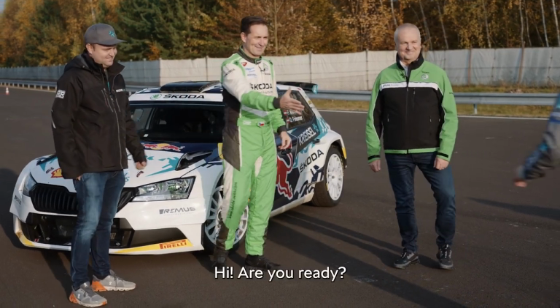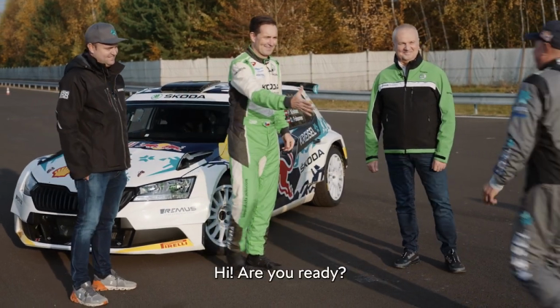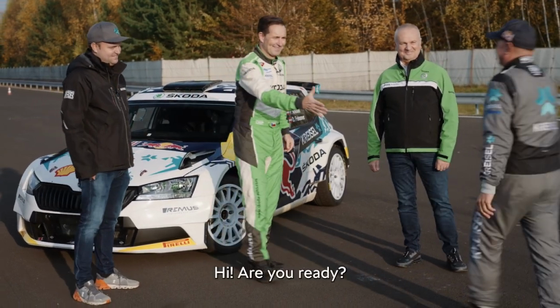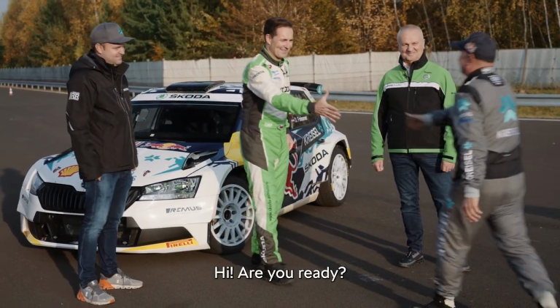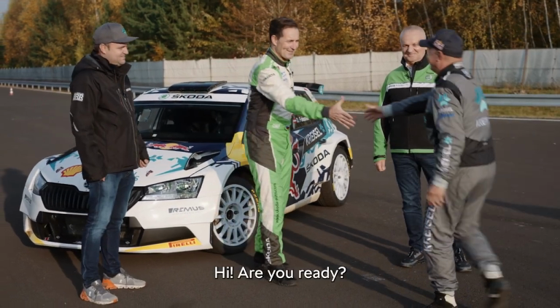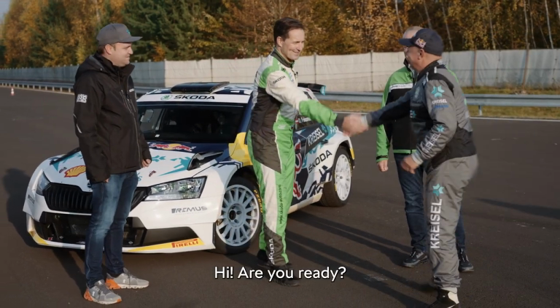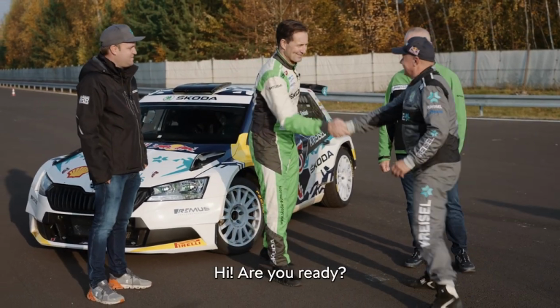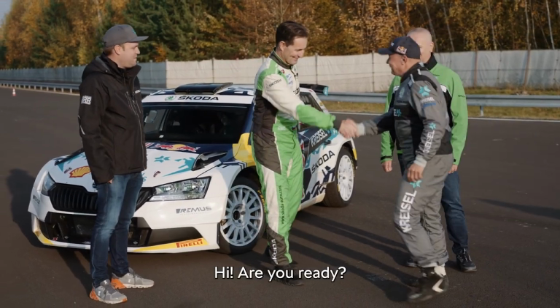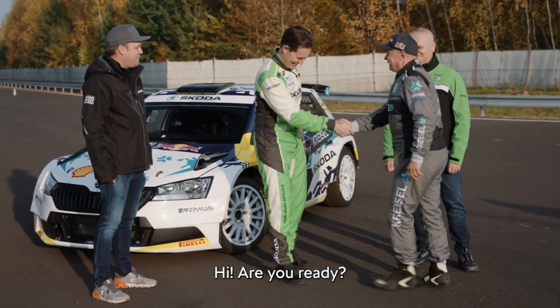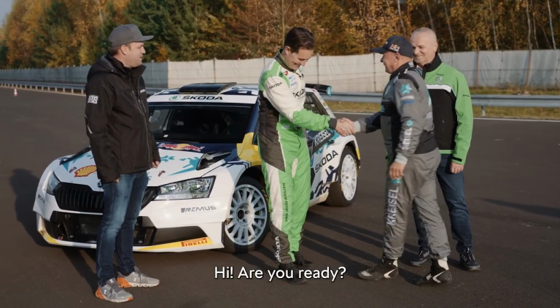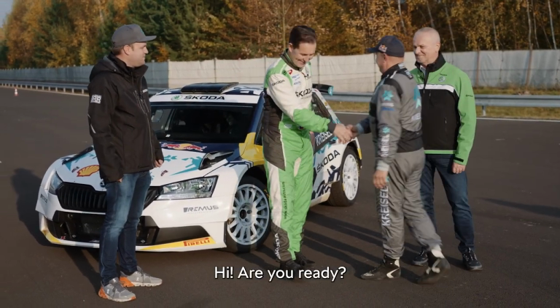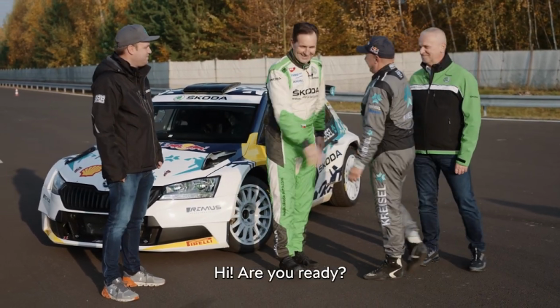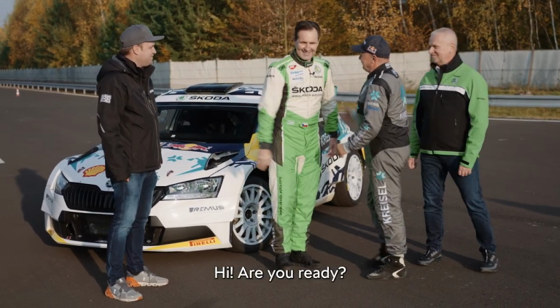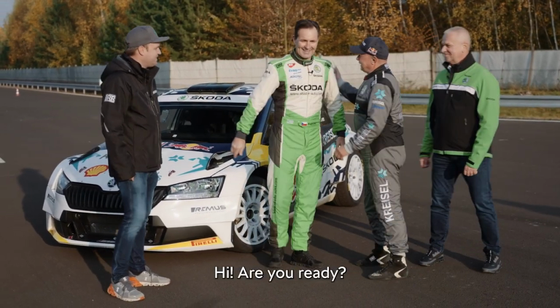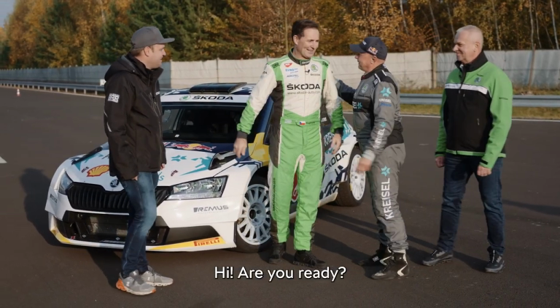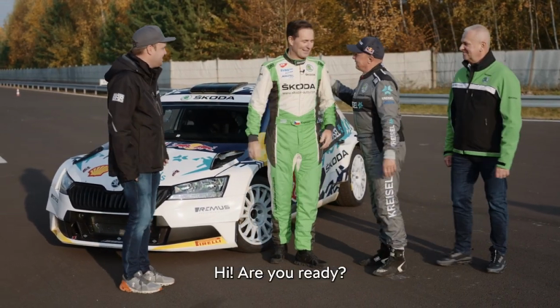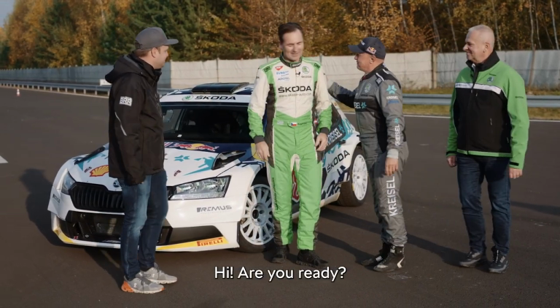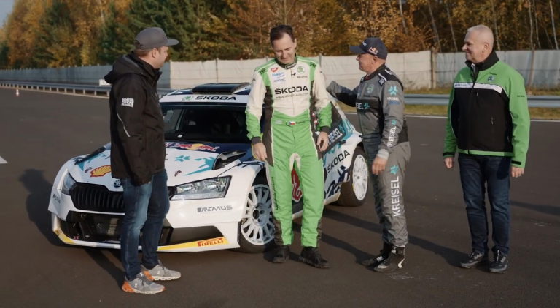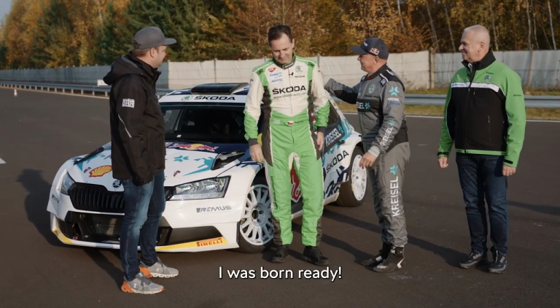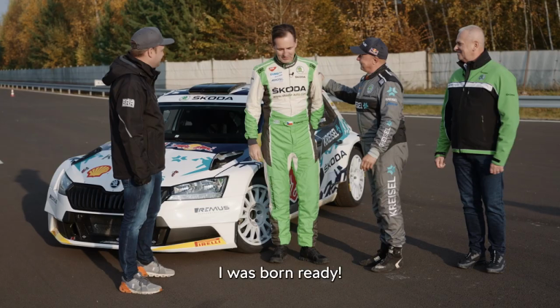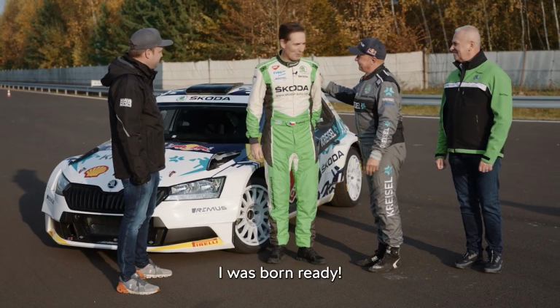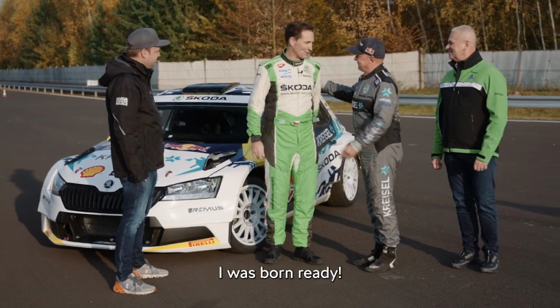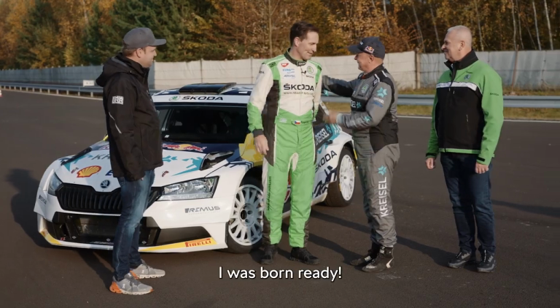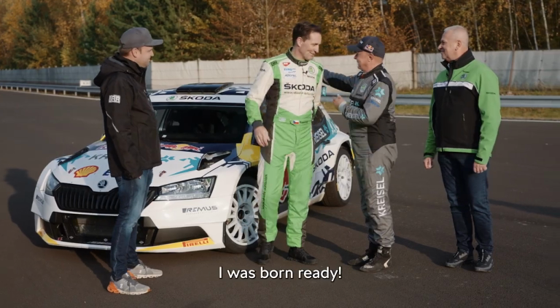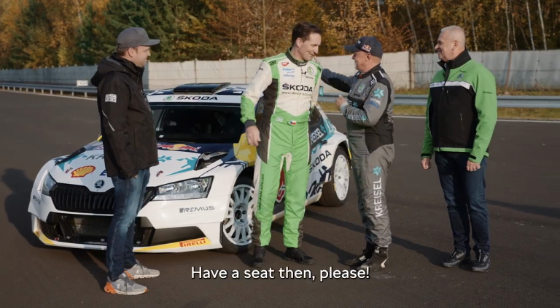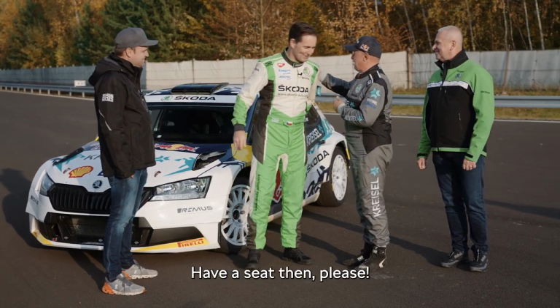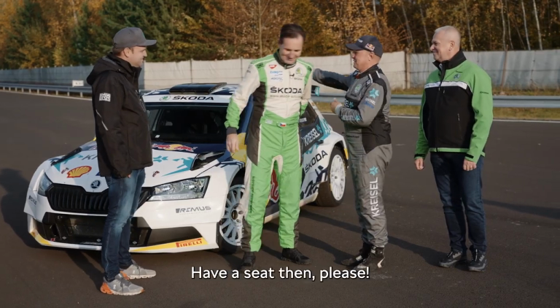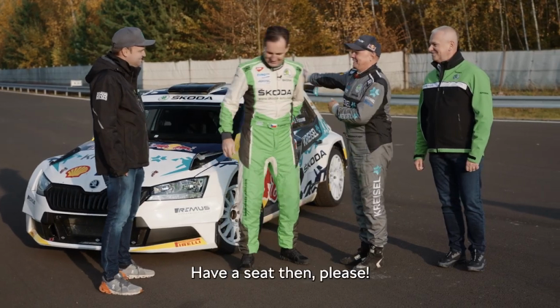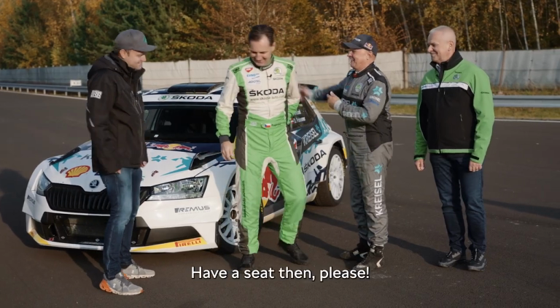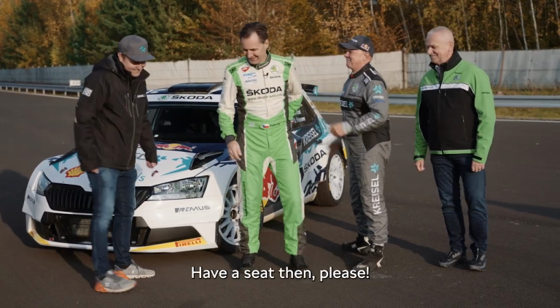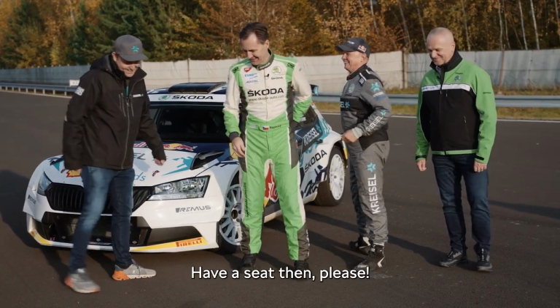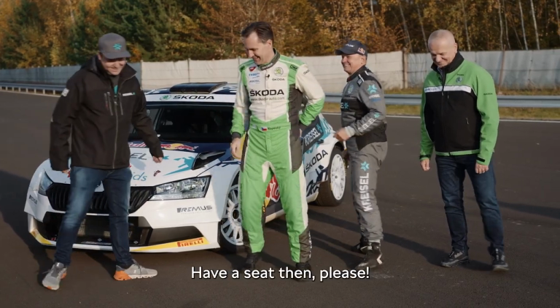Hello! Are you ready? I was born ready. Have a seat please.